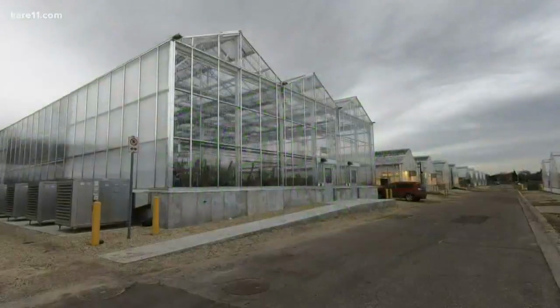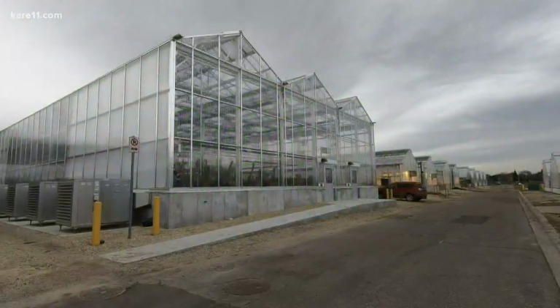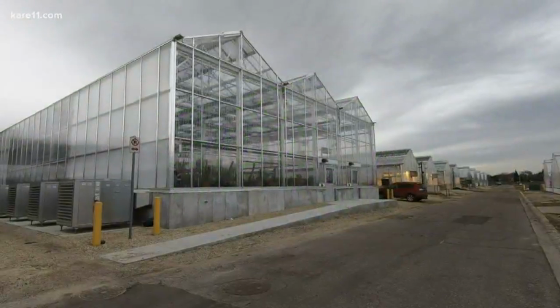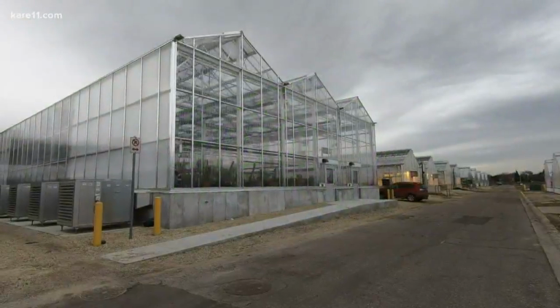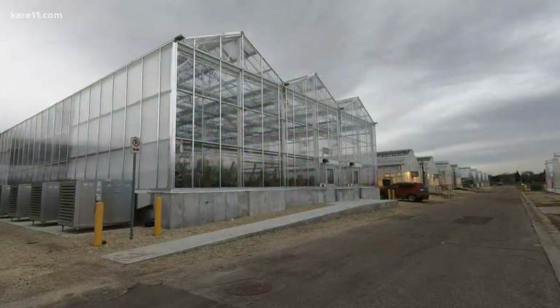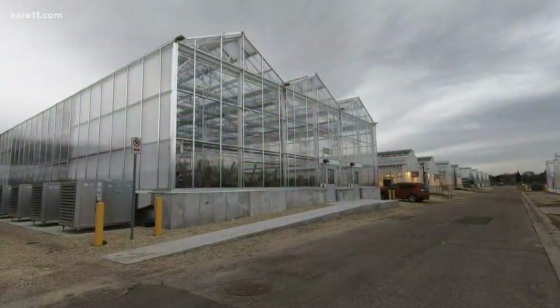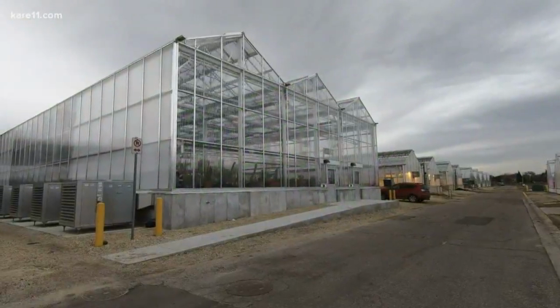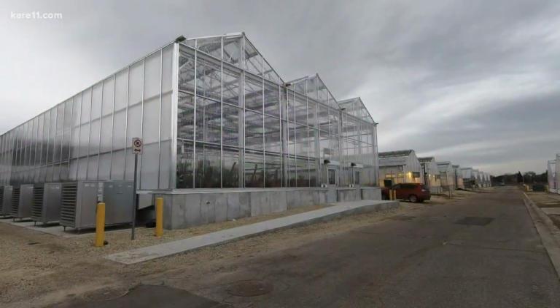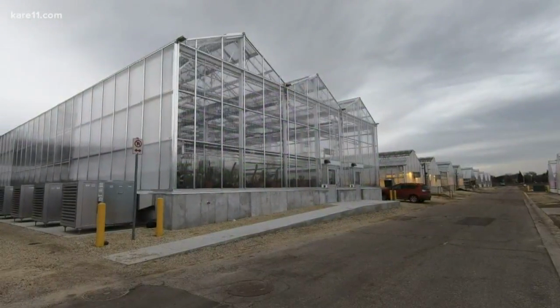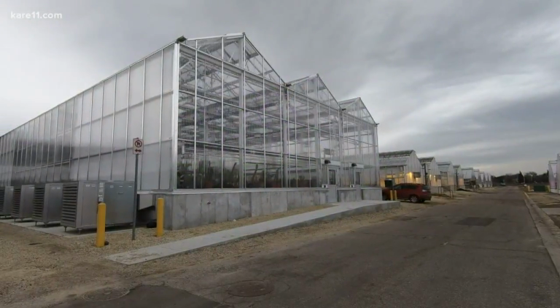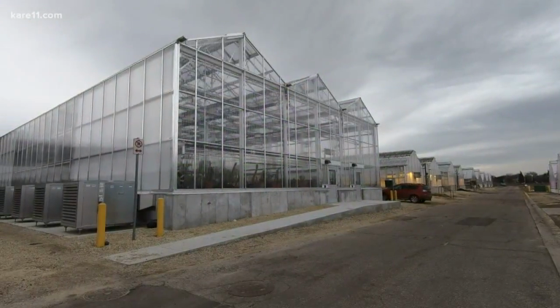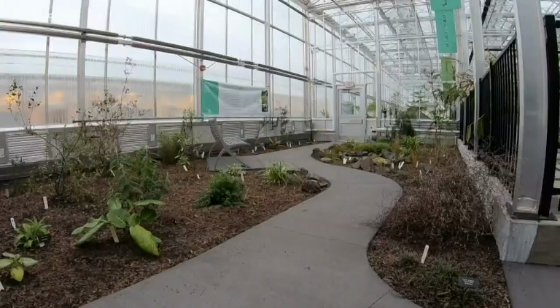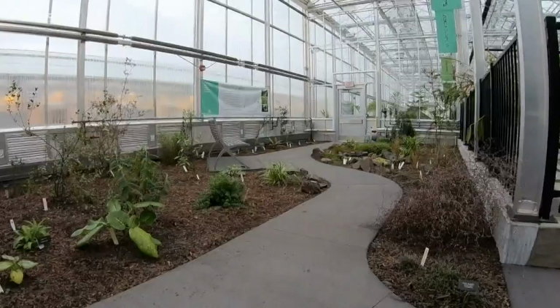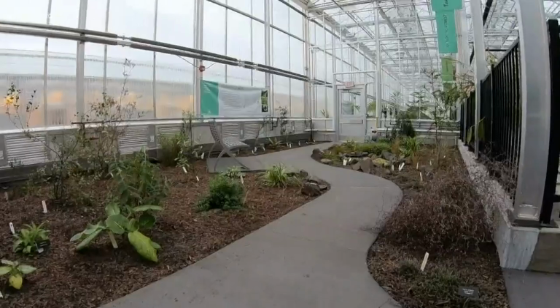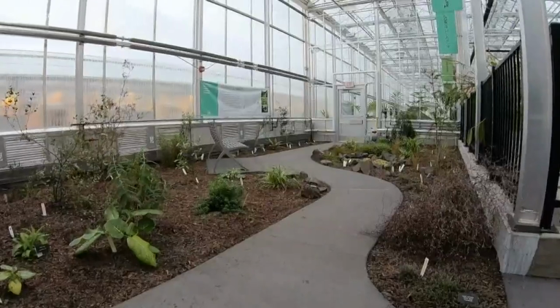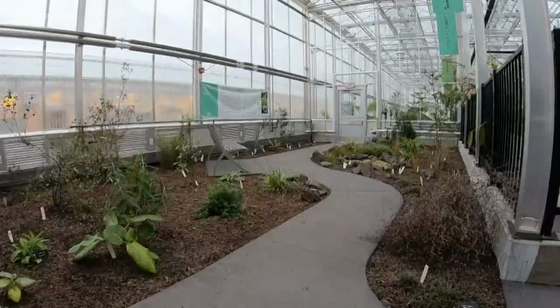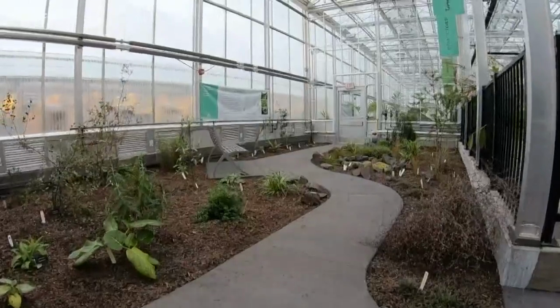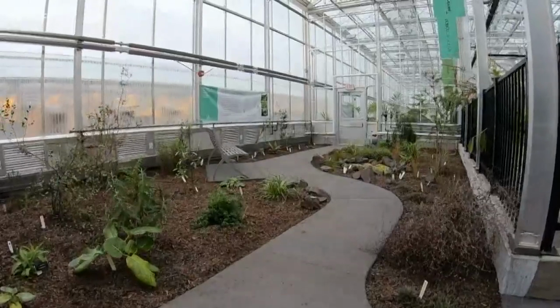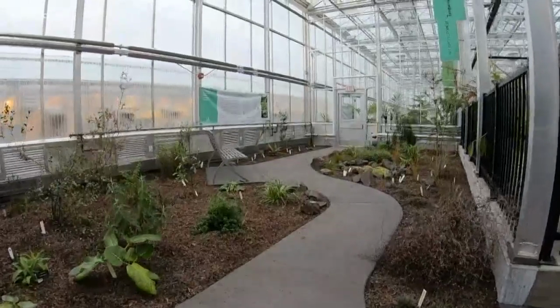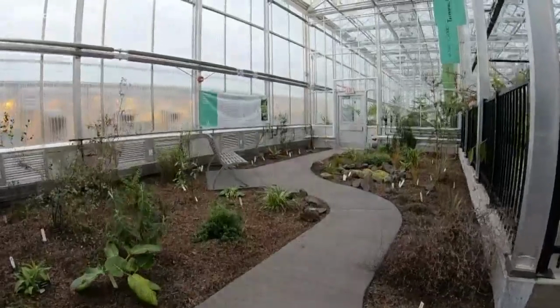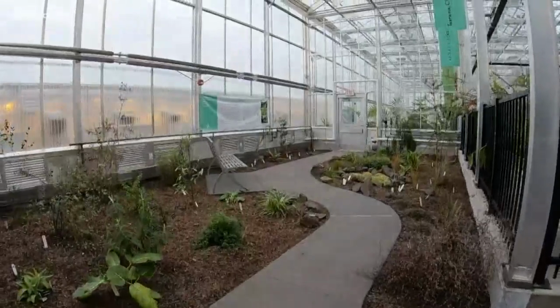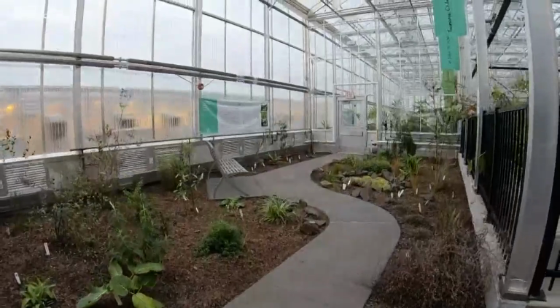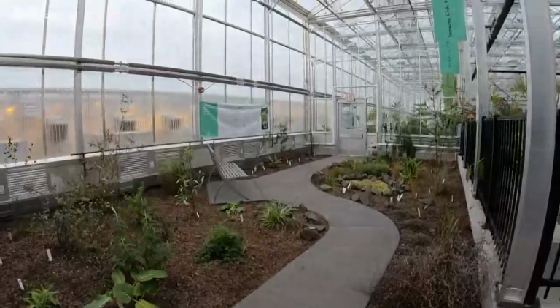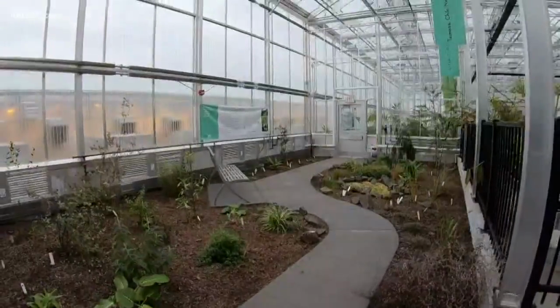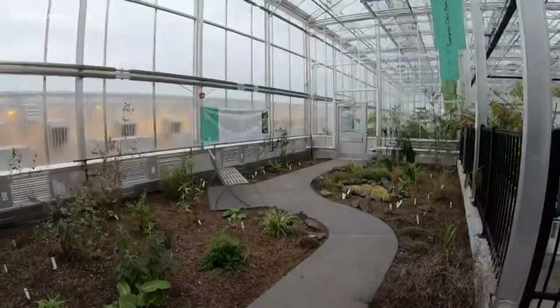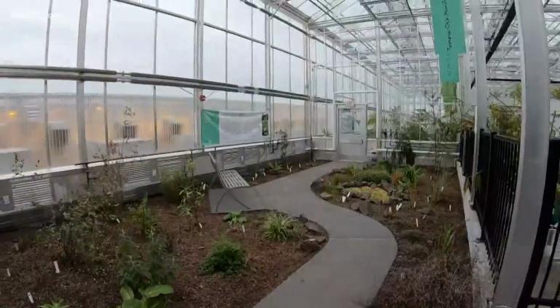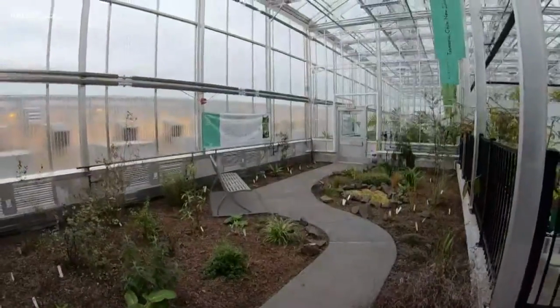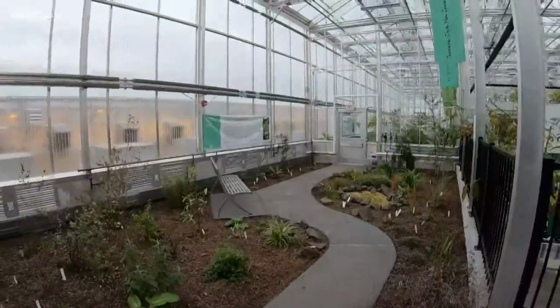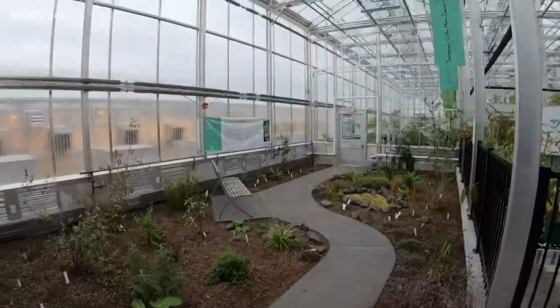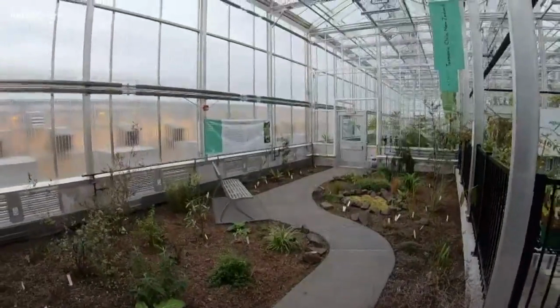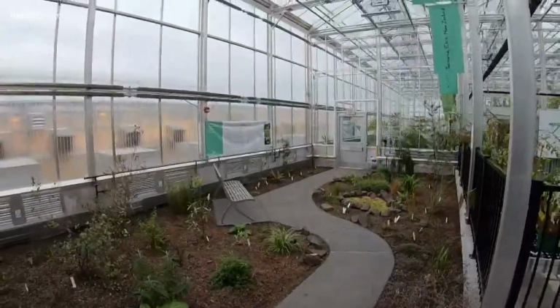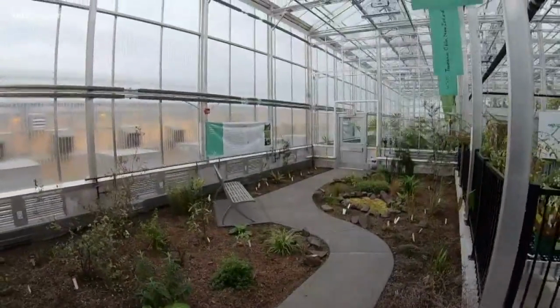Tell us about this place. Where are we? So we're at the new conservatory for the College of Biological Sciences.